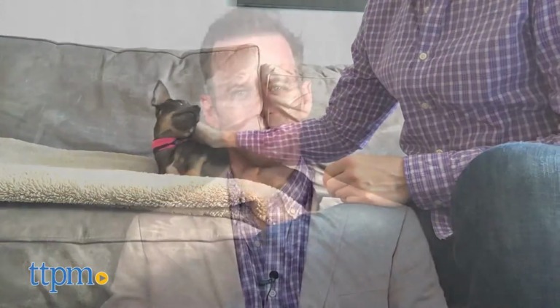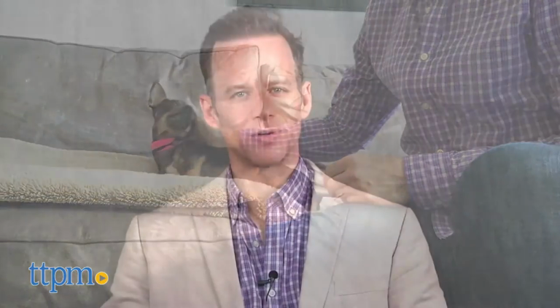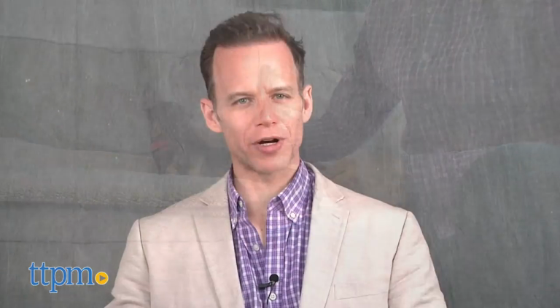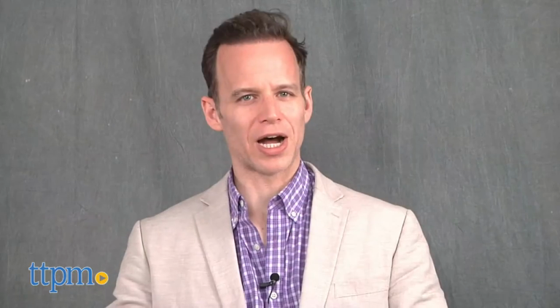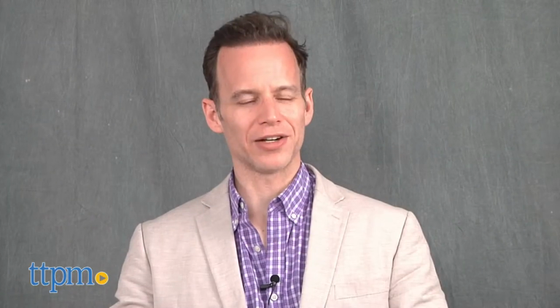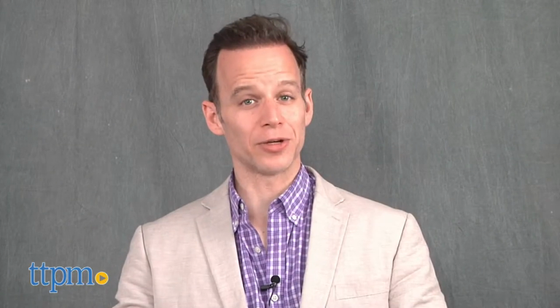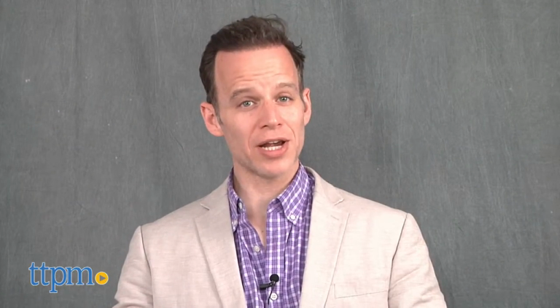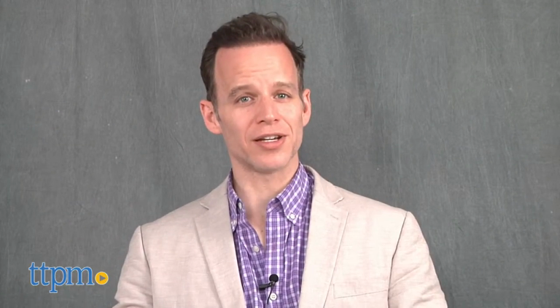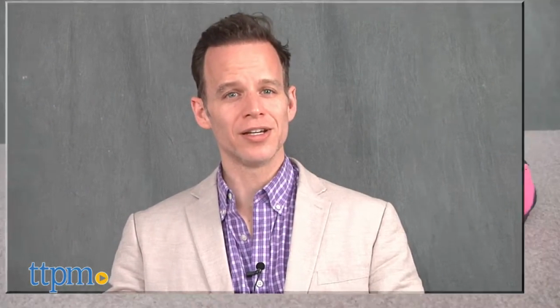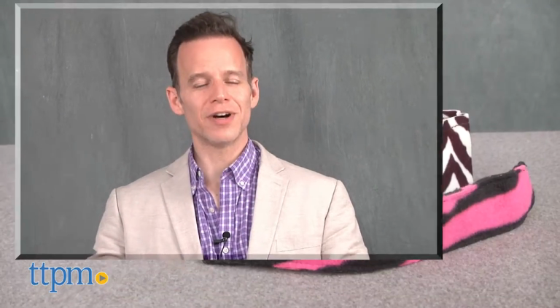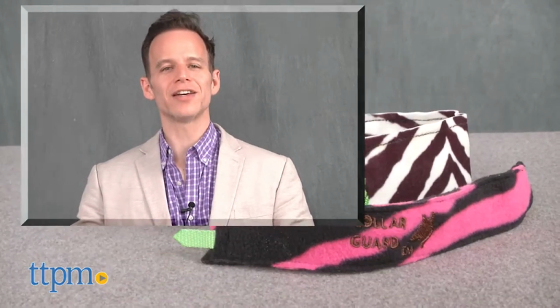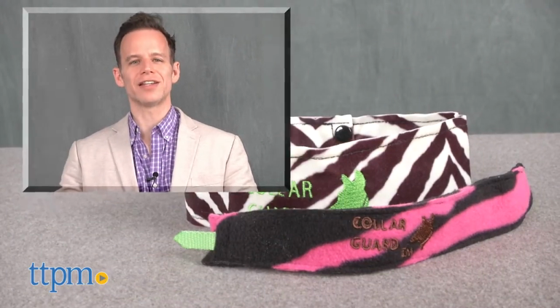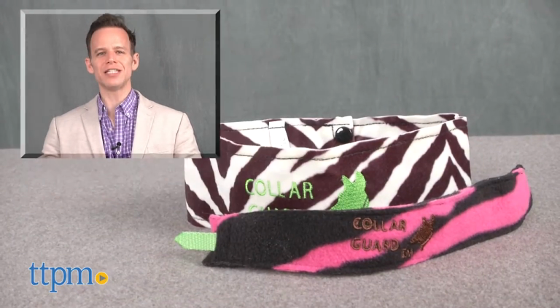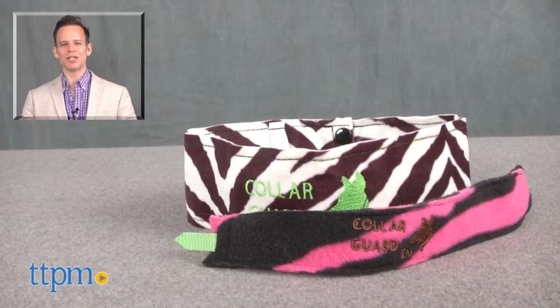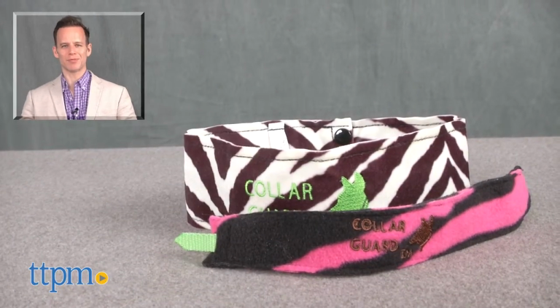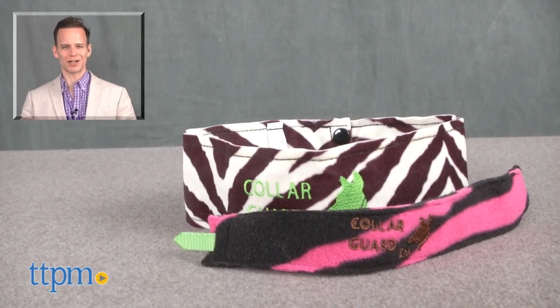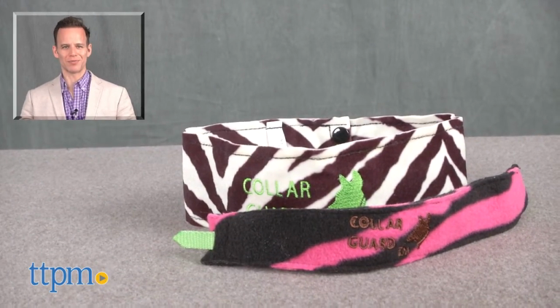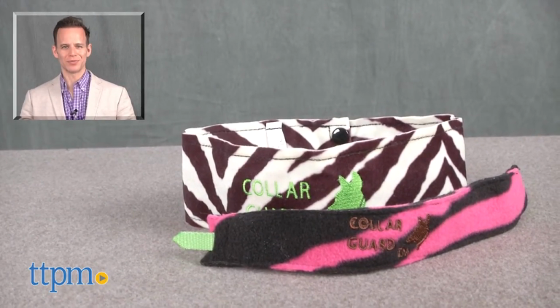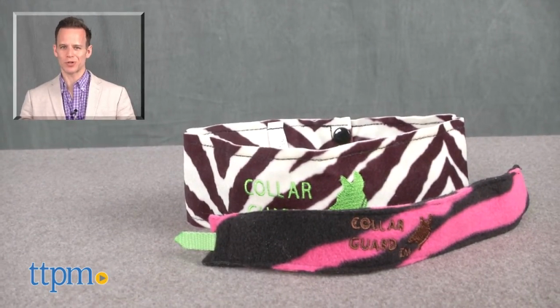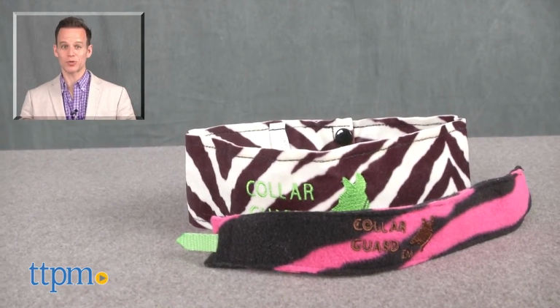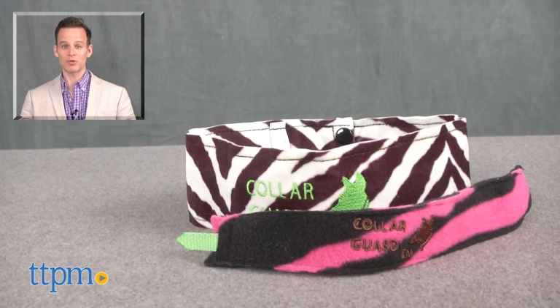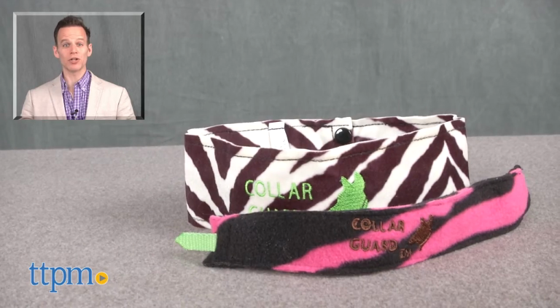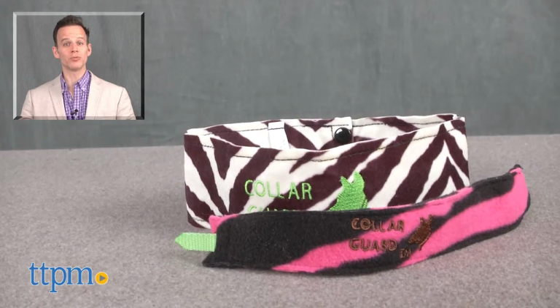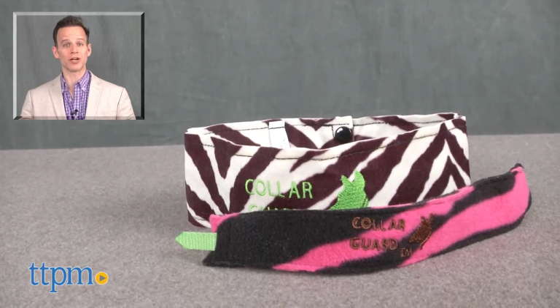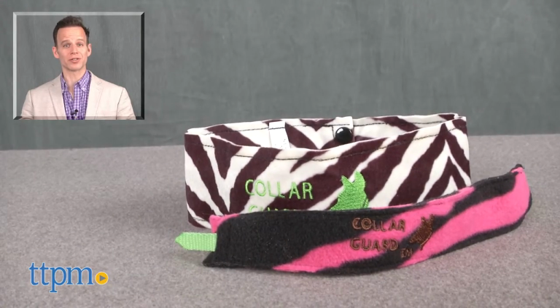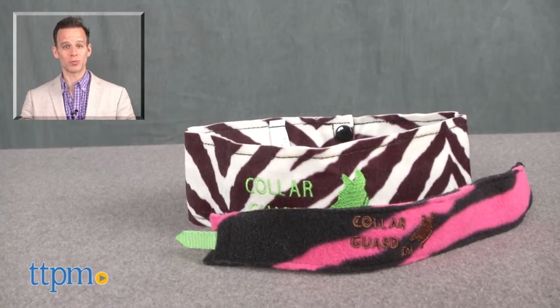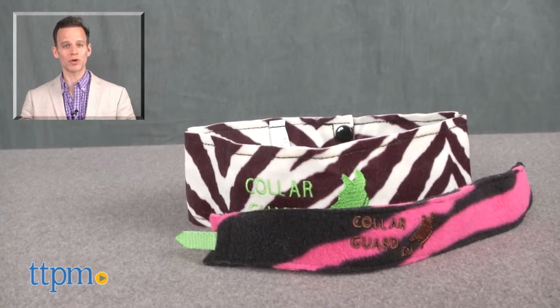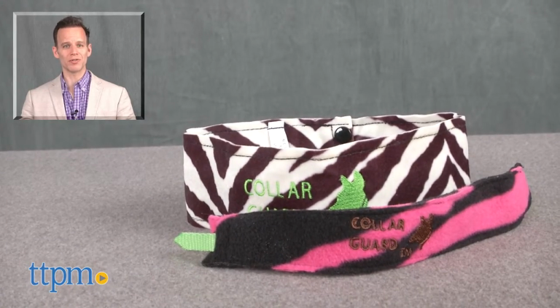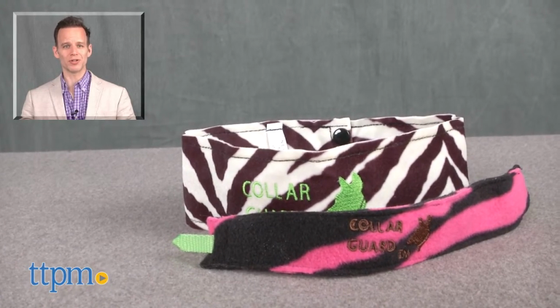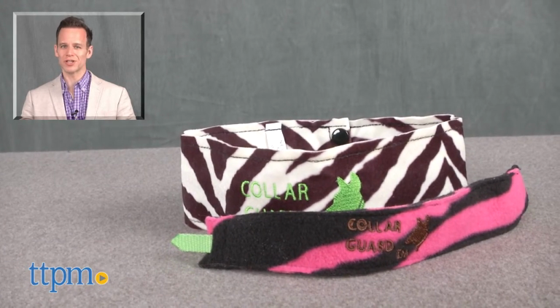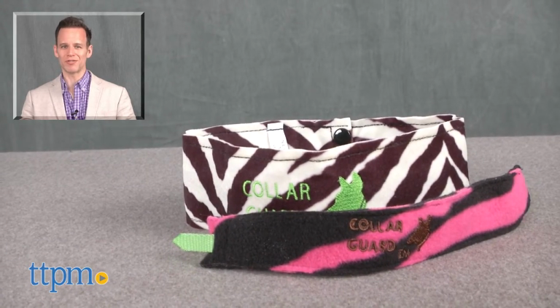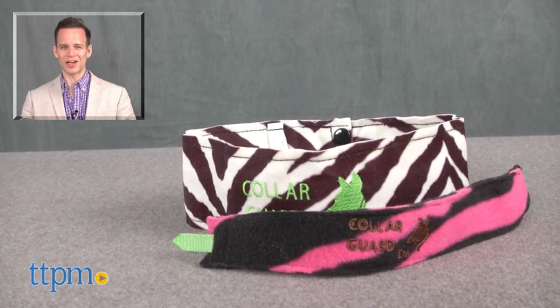For where to buy and current pricing, find us at TTPM.com, or subscribe to our YouTube channels for more great reviews every day.